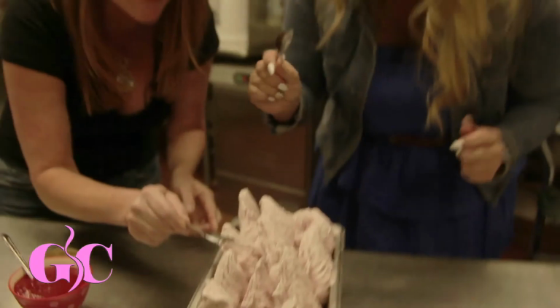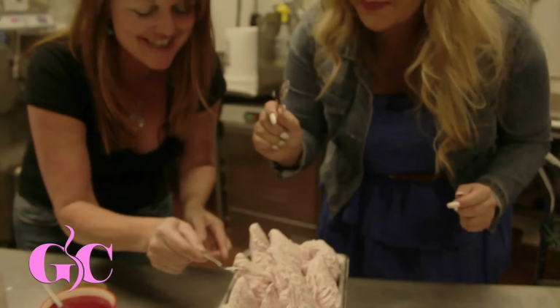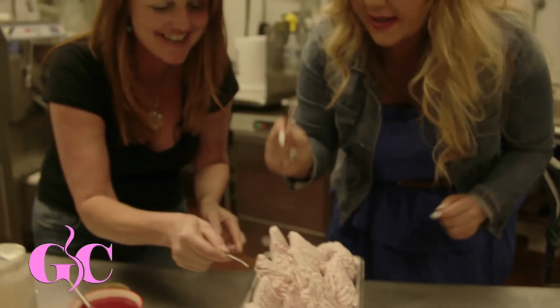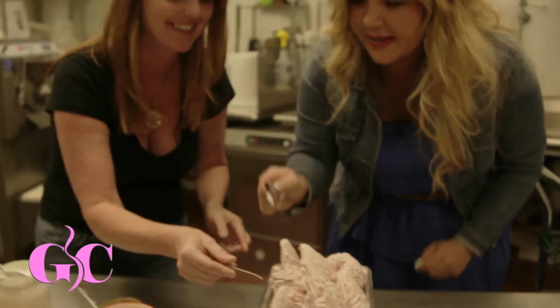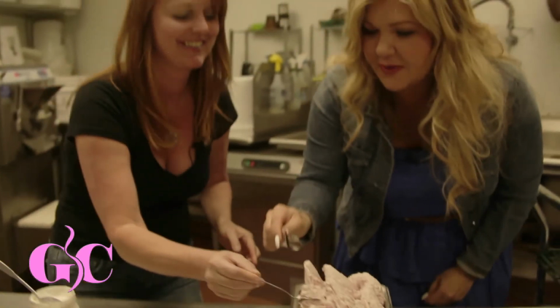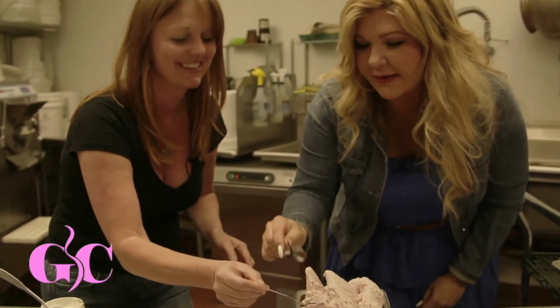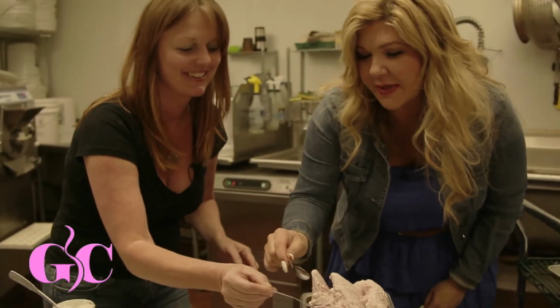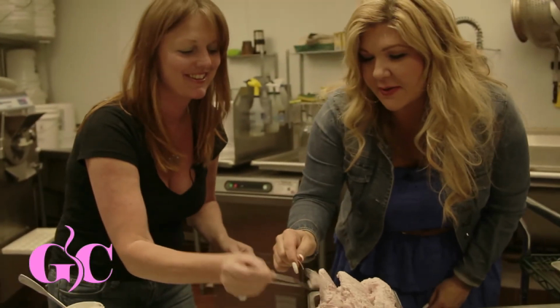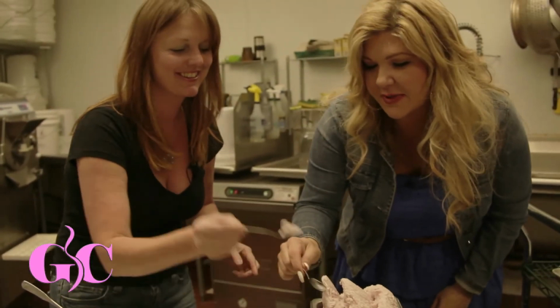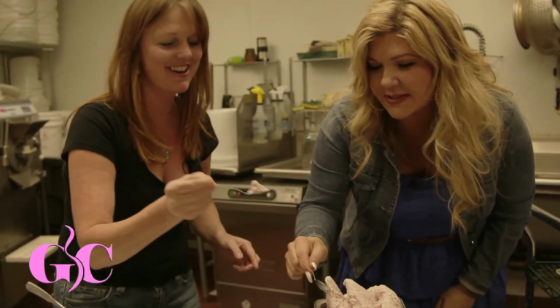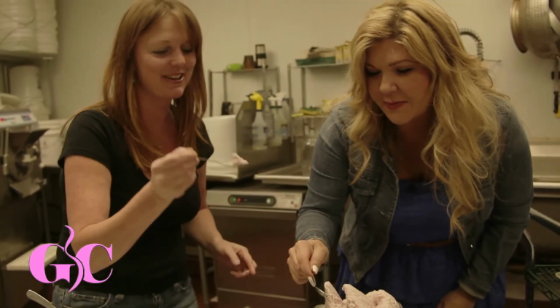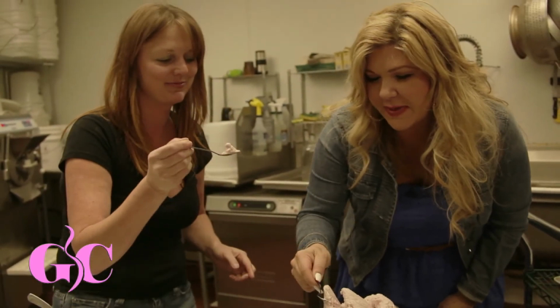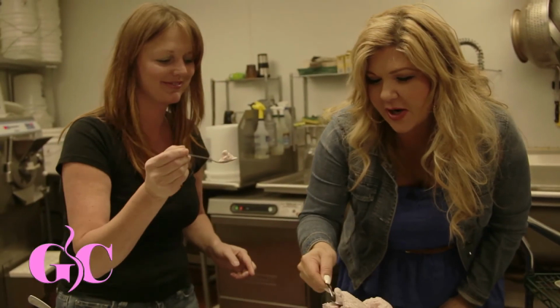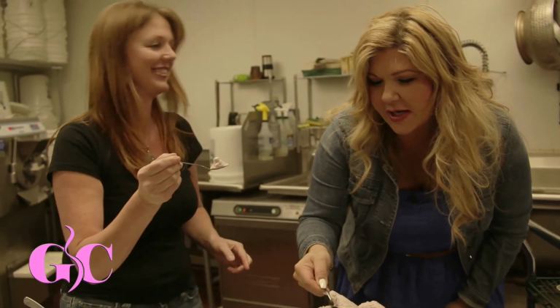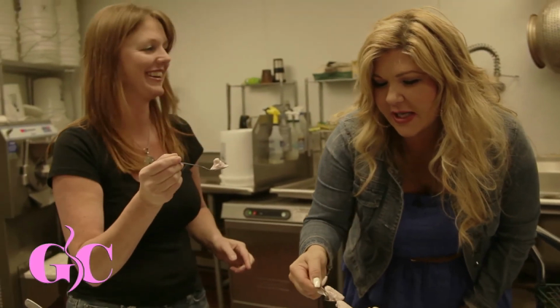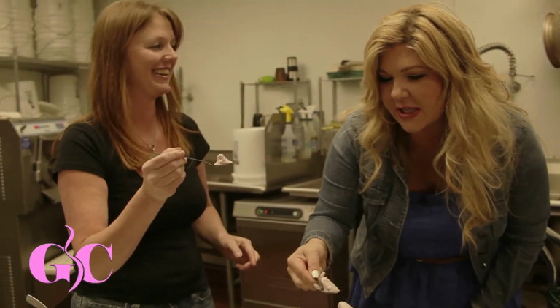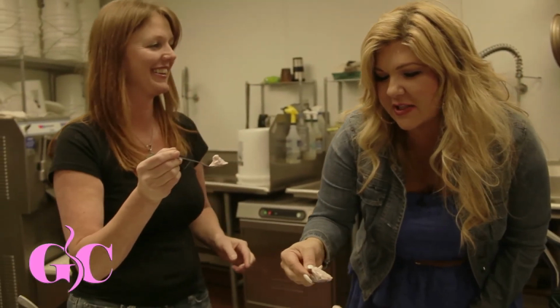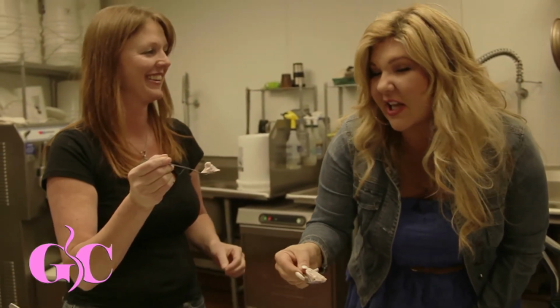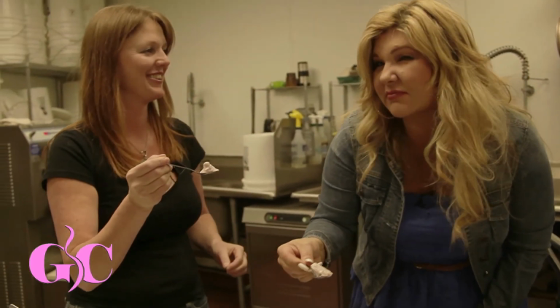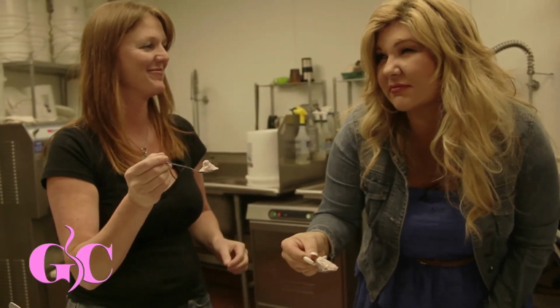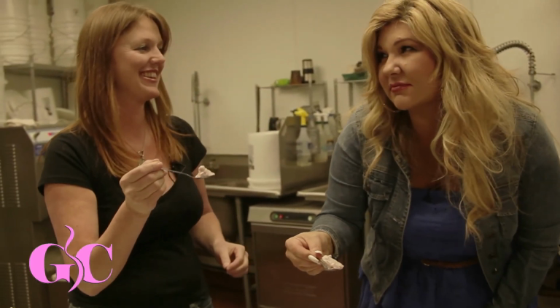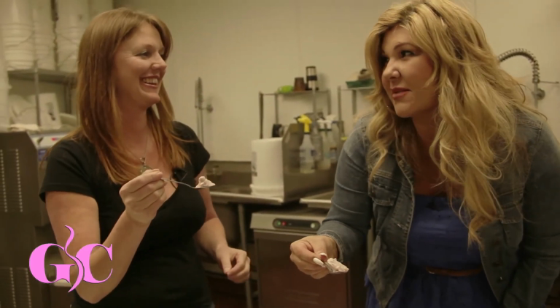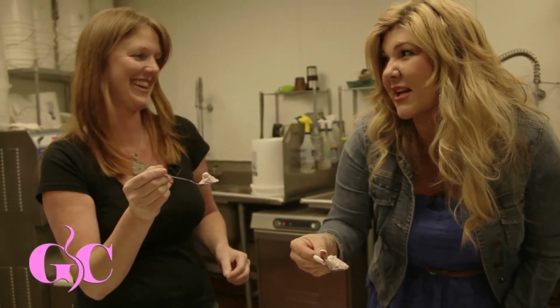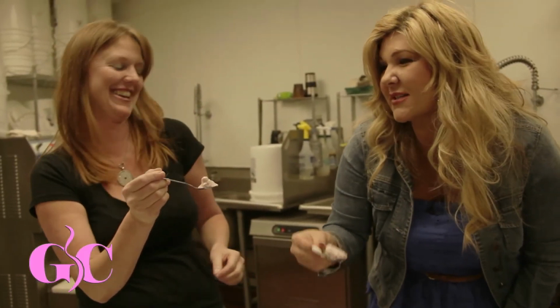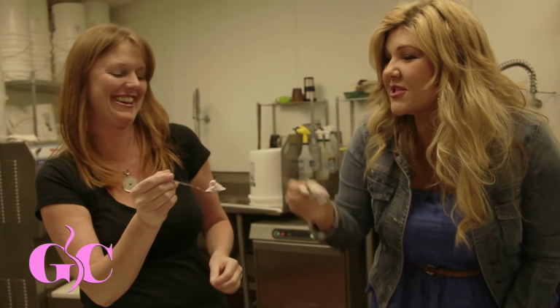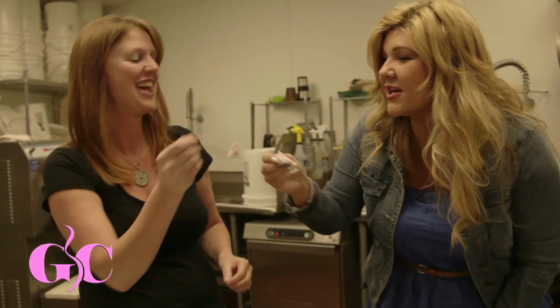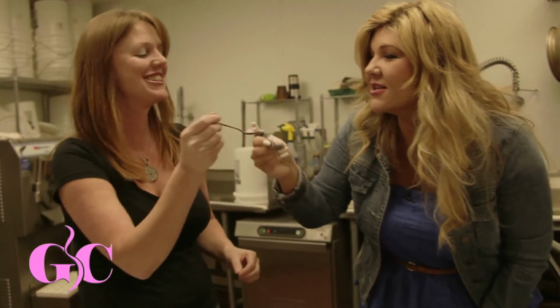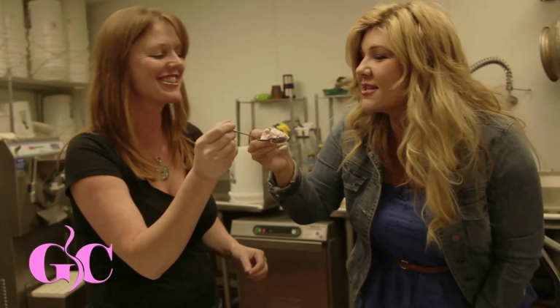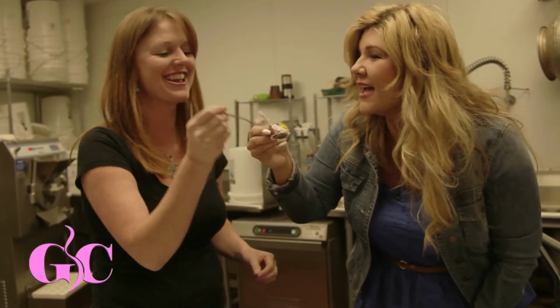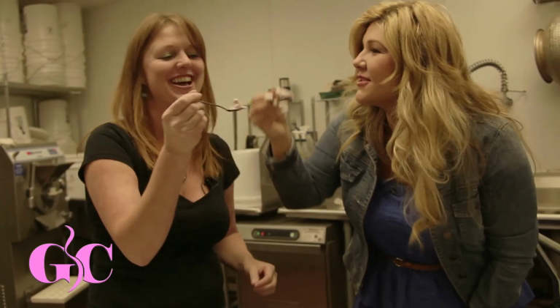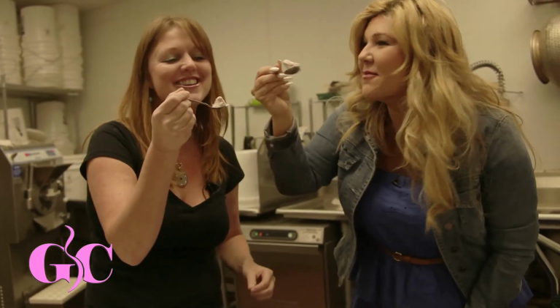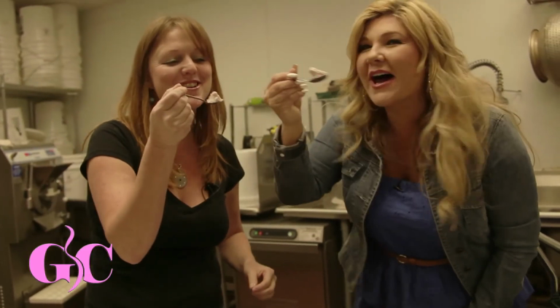Kippy, I think if you left me alone with this, it would be gone in no time. Cheers! Thank you so much.